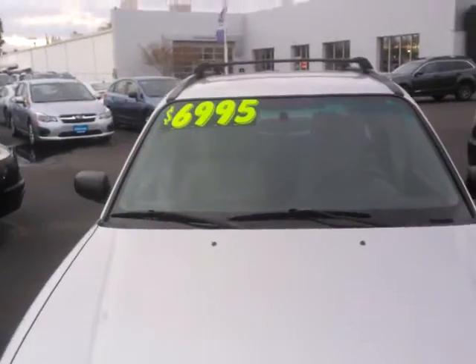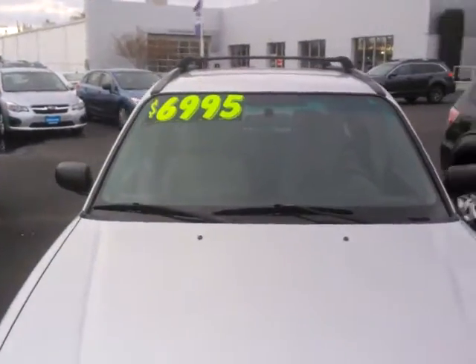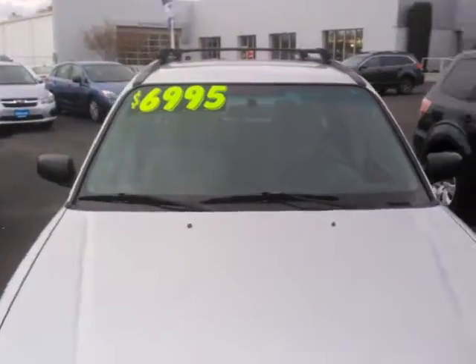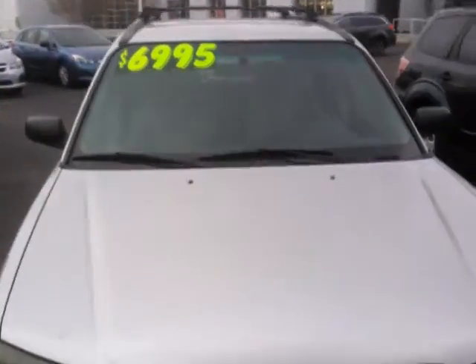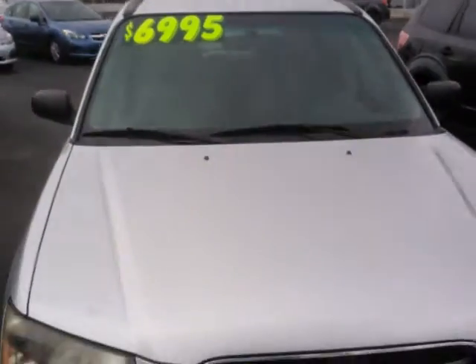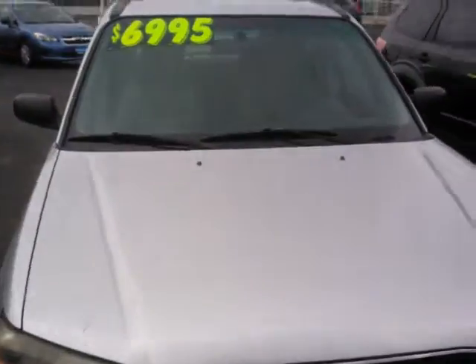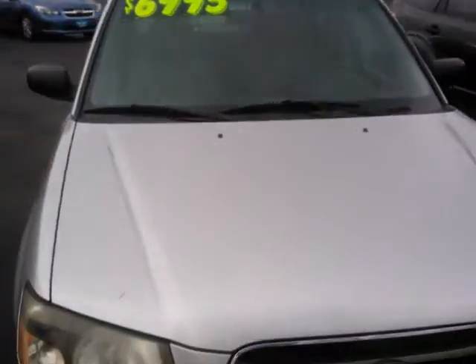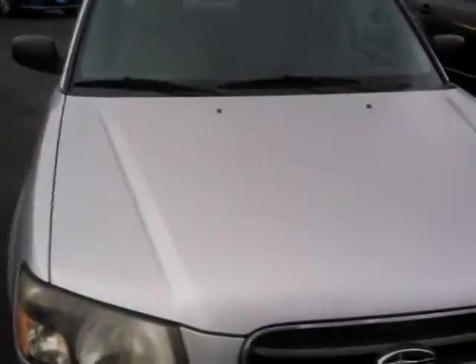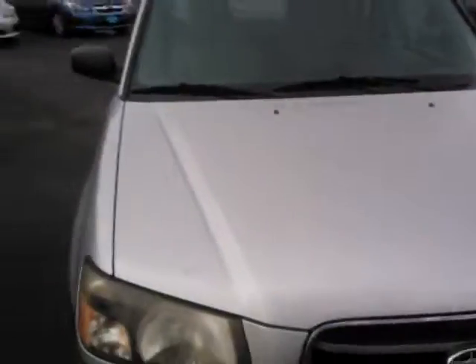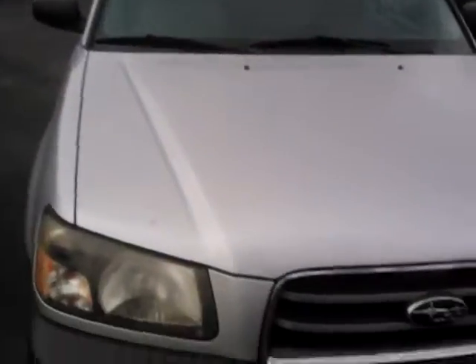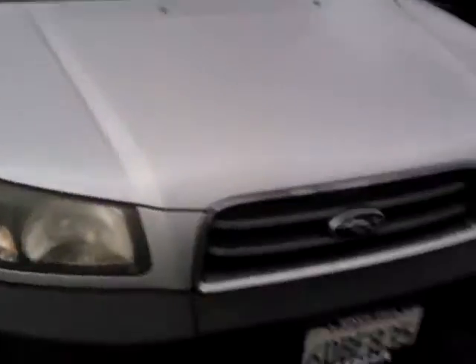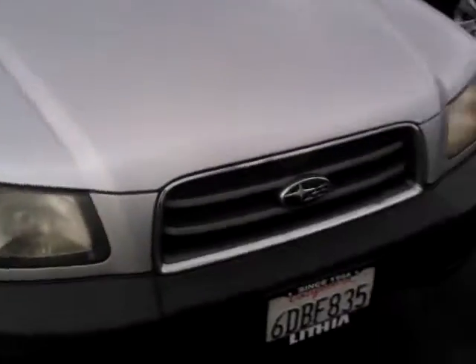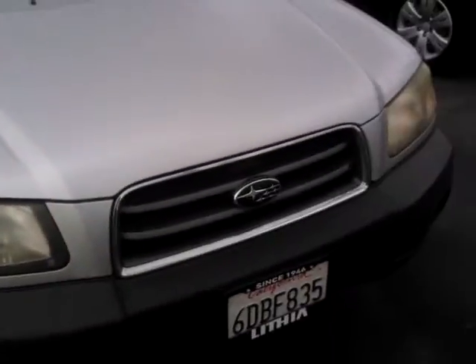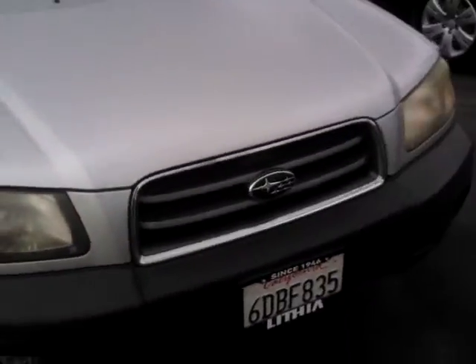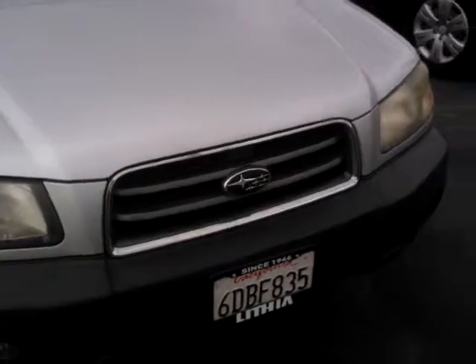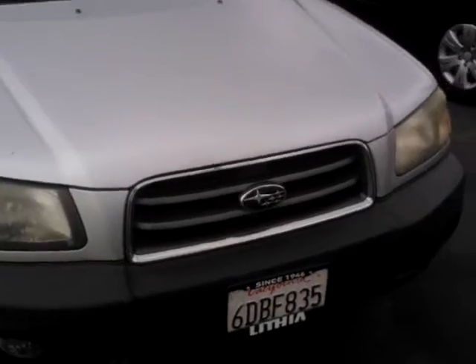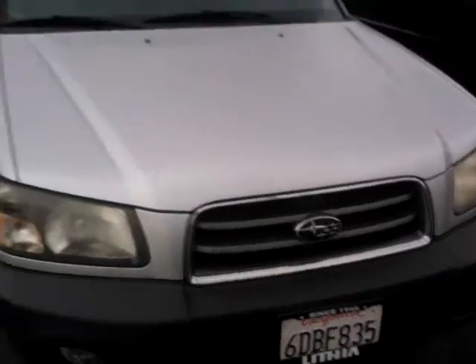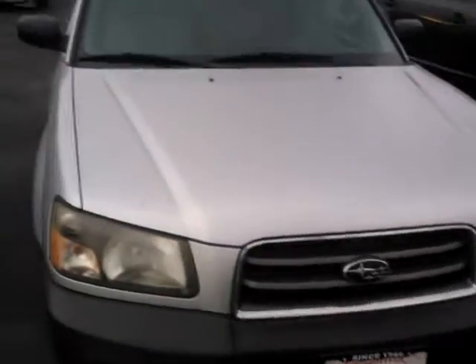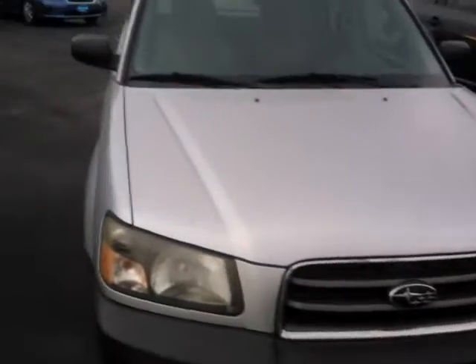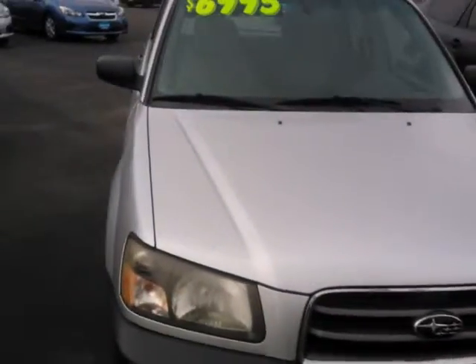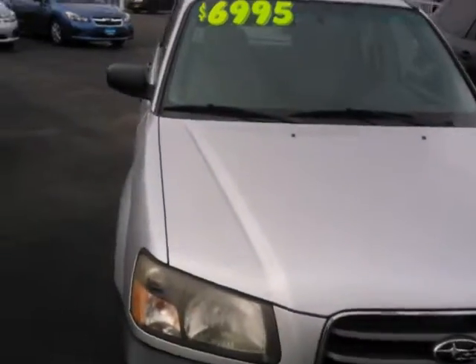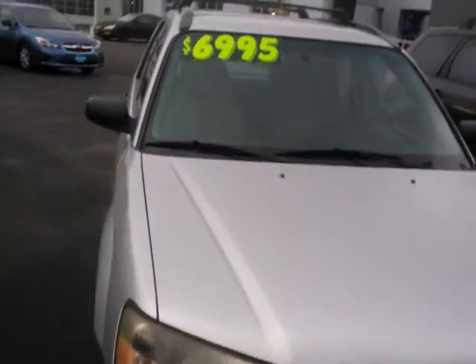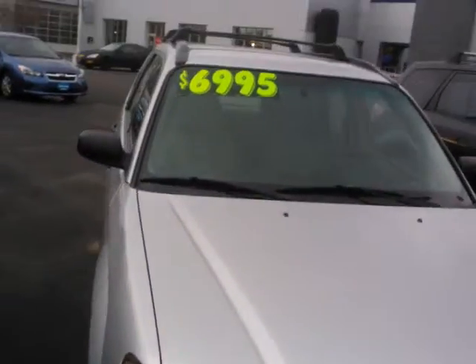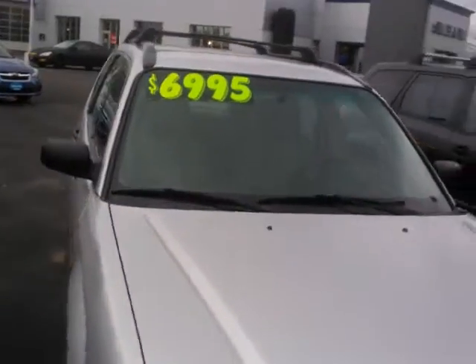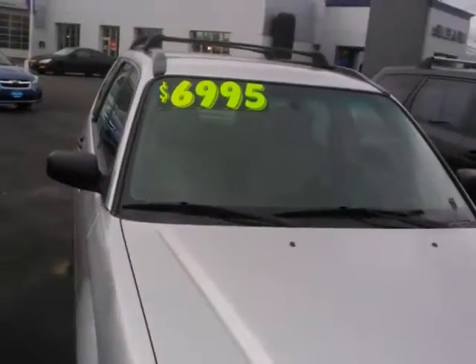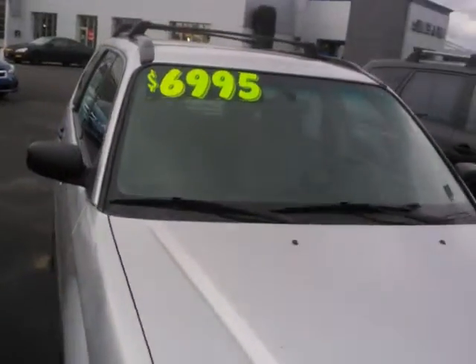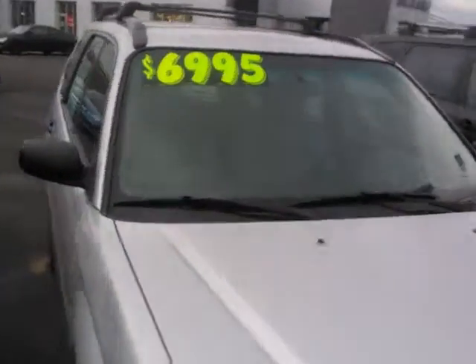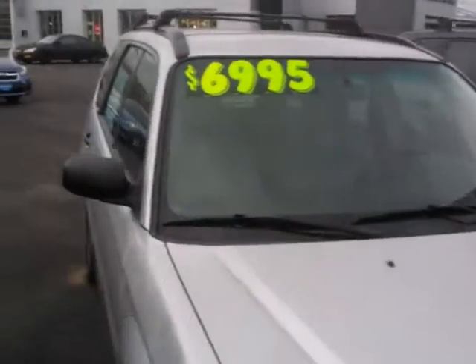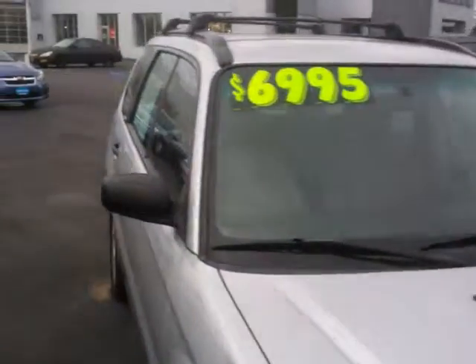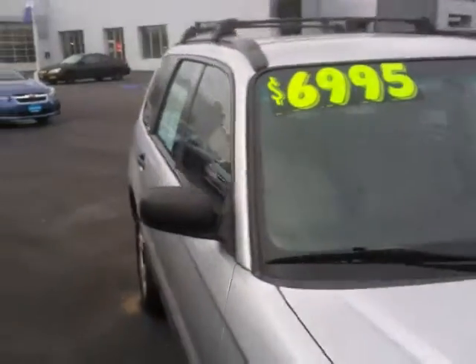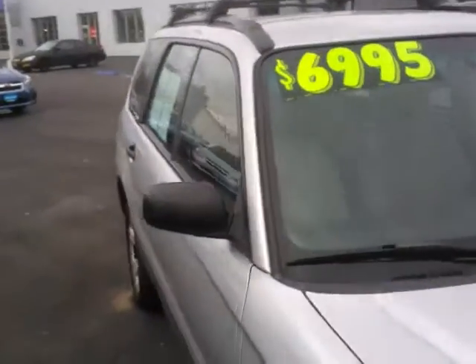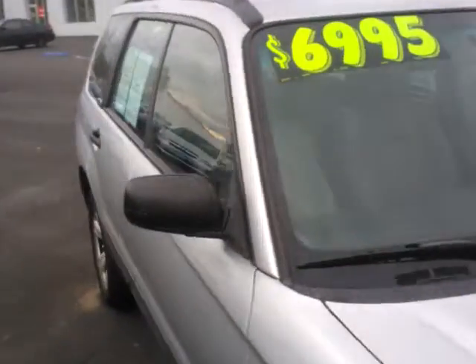This is a 2004 Subaru Forester, all-wheel drive, priced at $6,995.